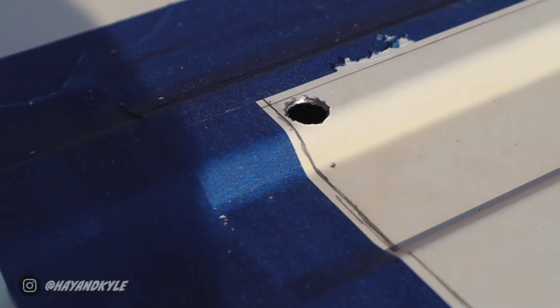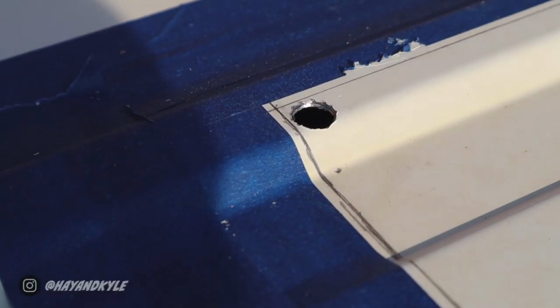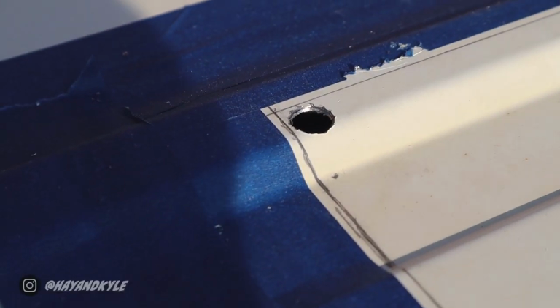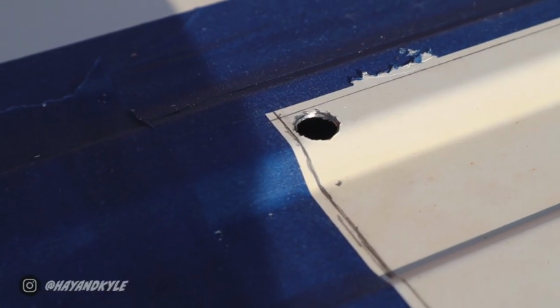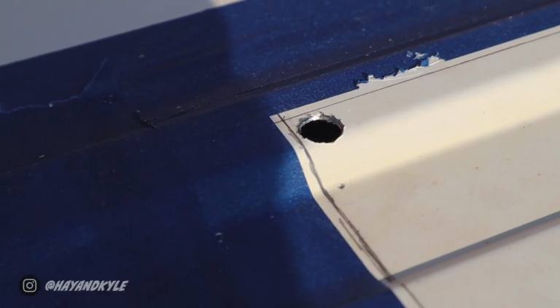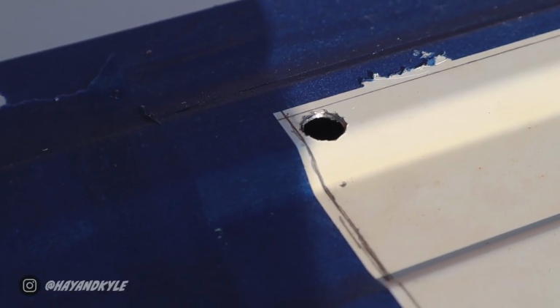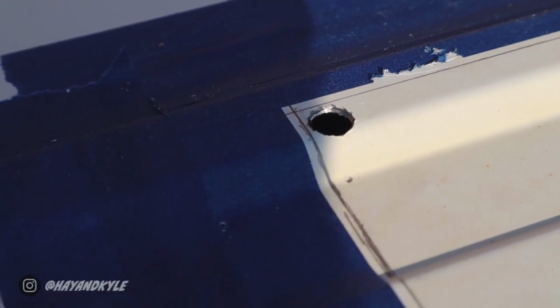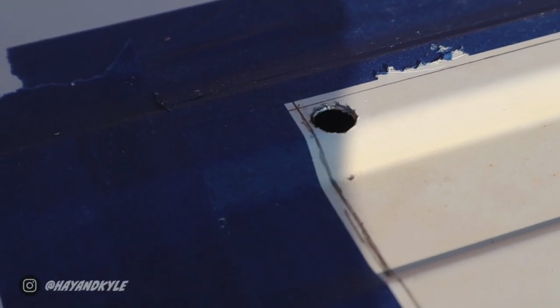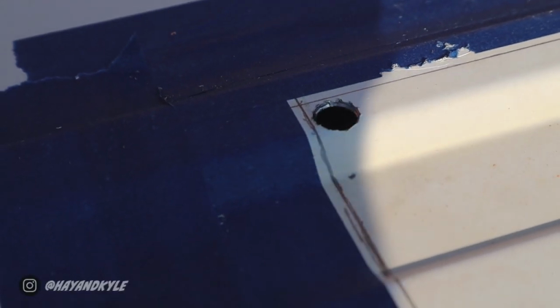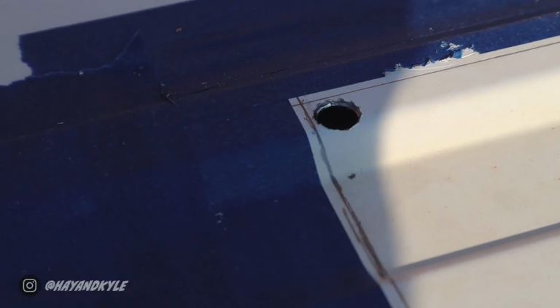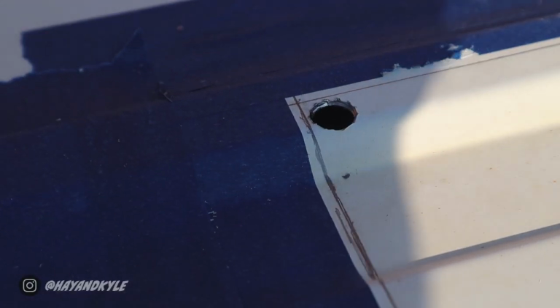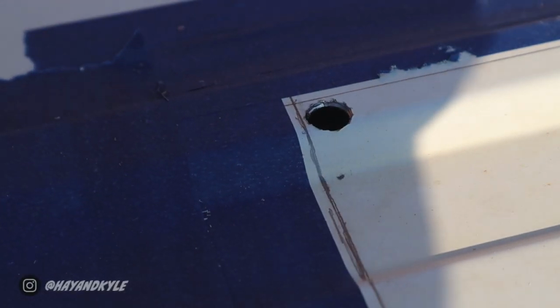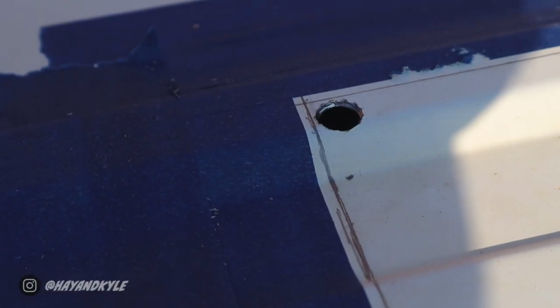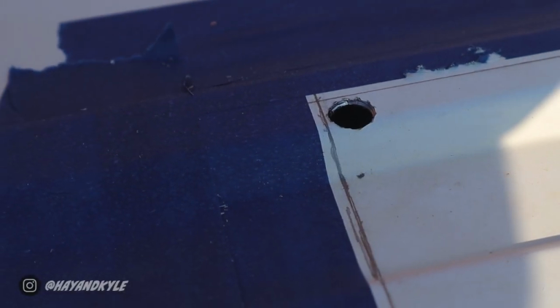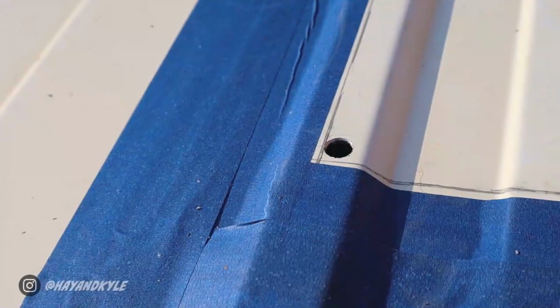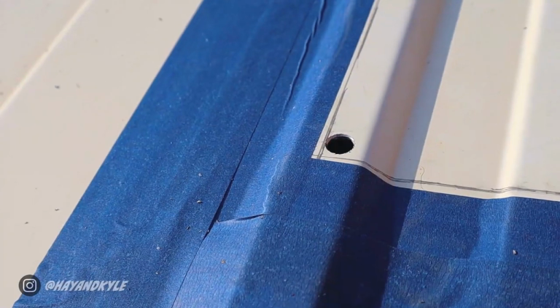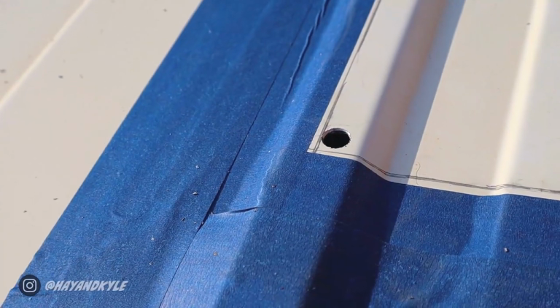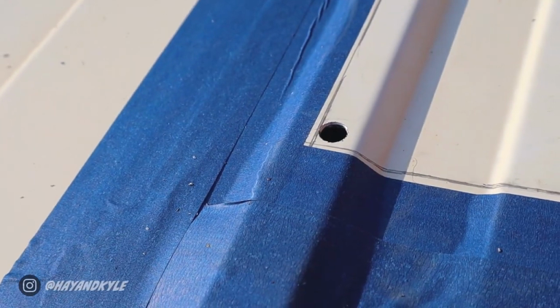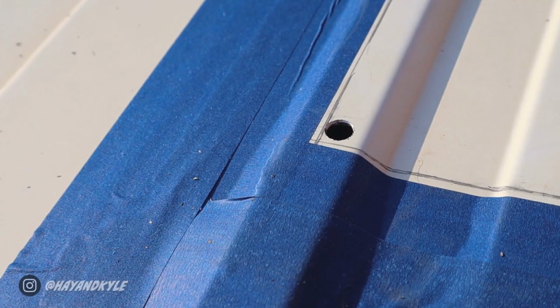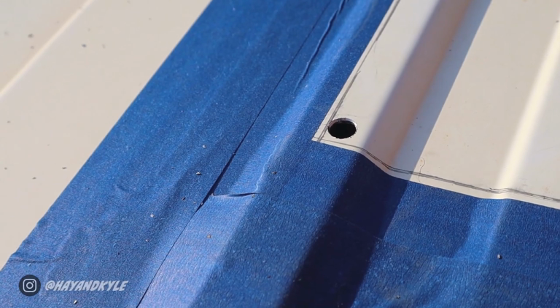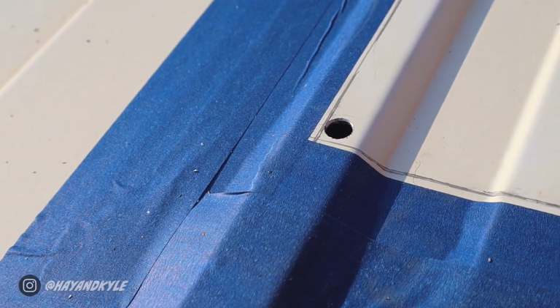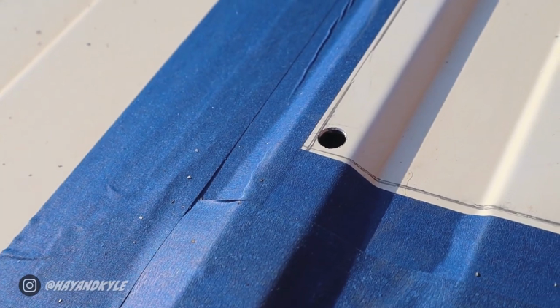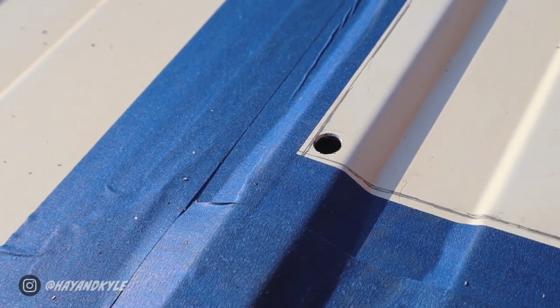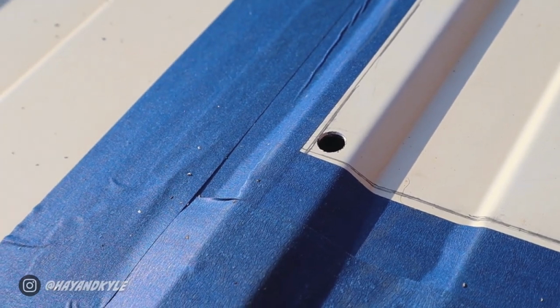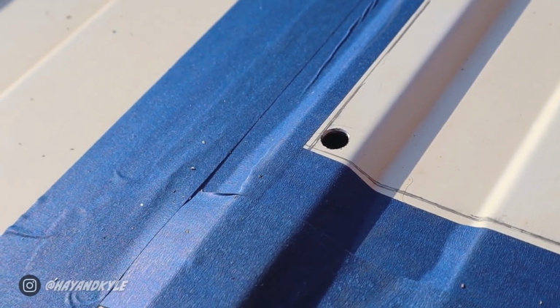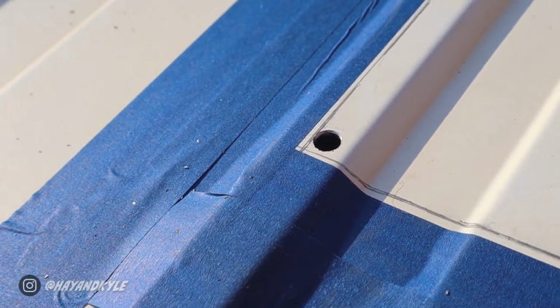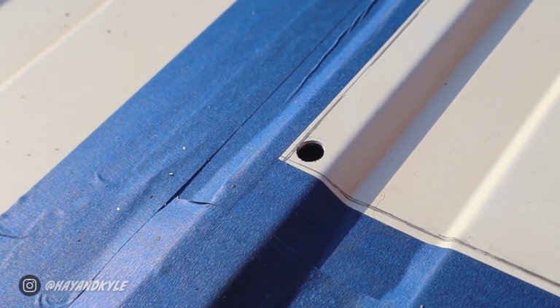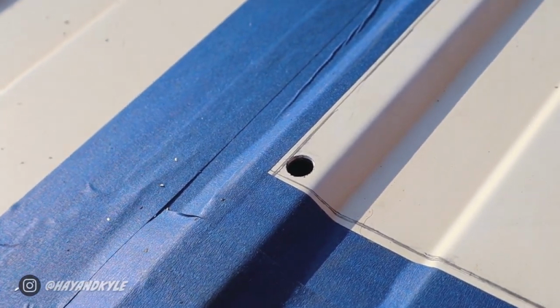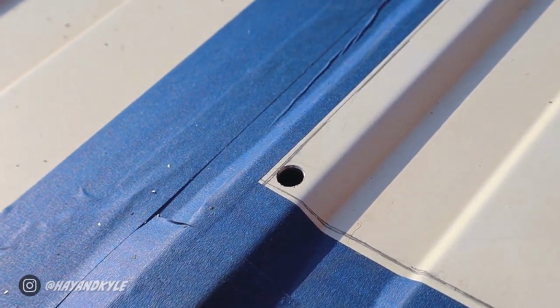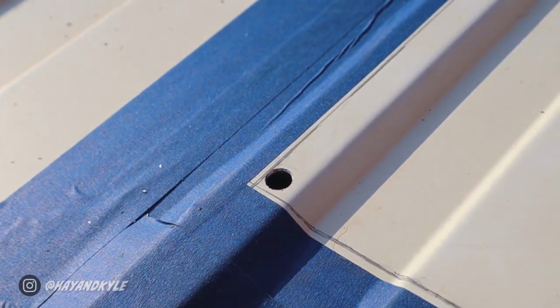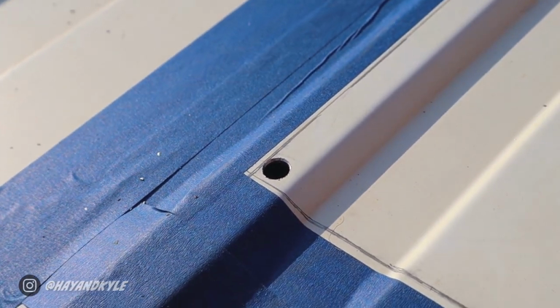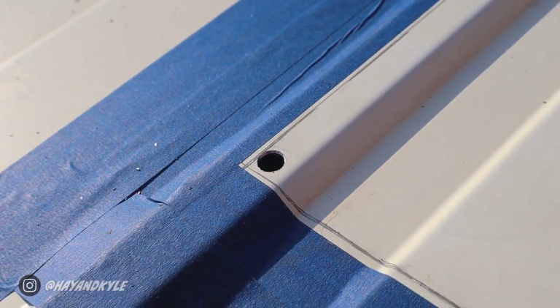I've used a step-up bit attachment to make the drill holes a little wider, and that way we can fit a jigsaw blade in.